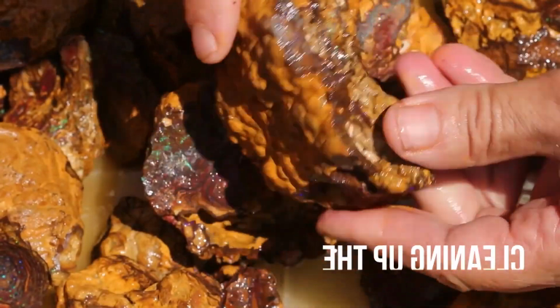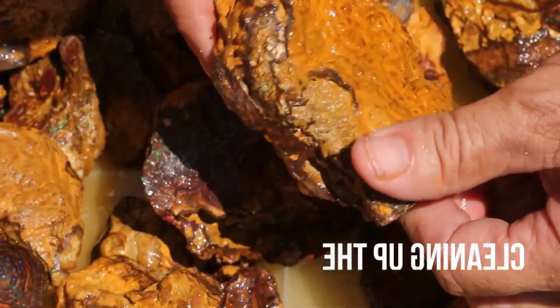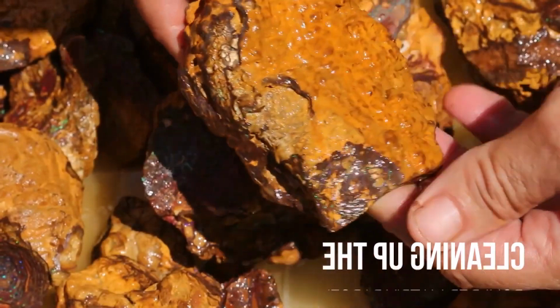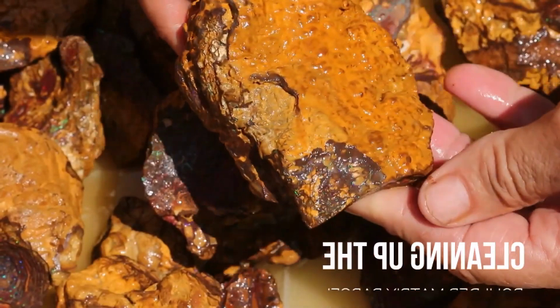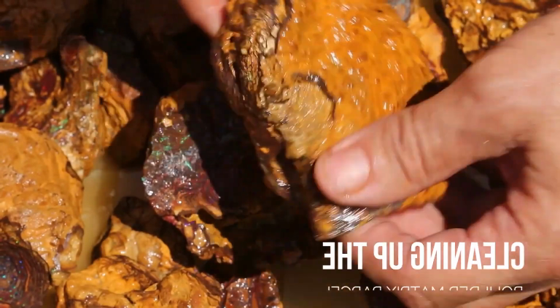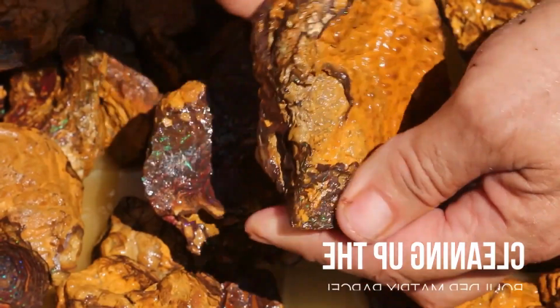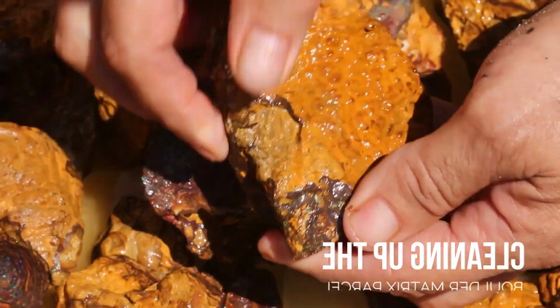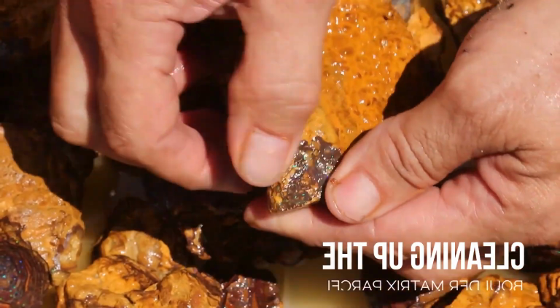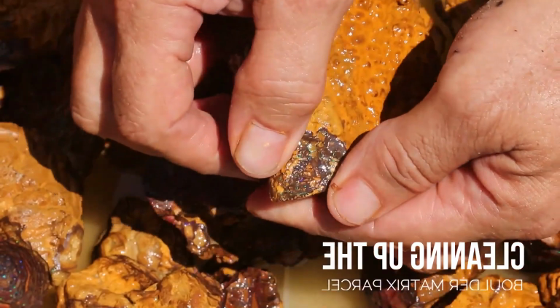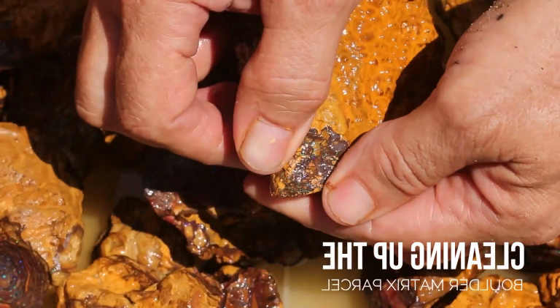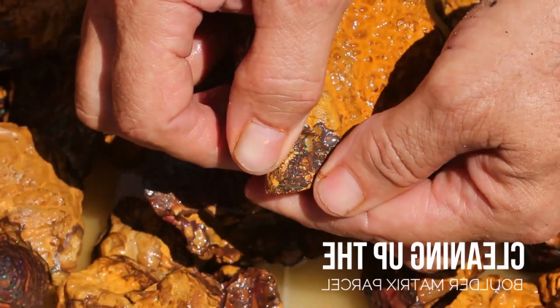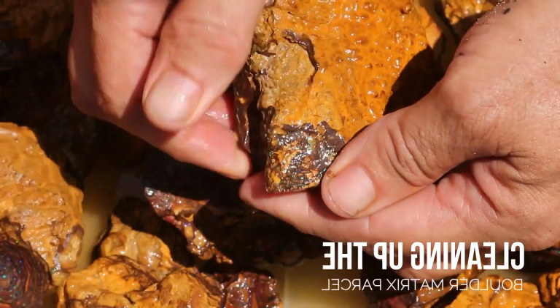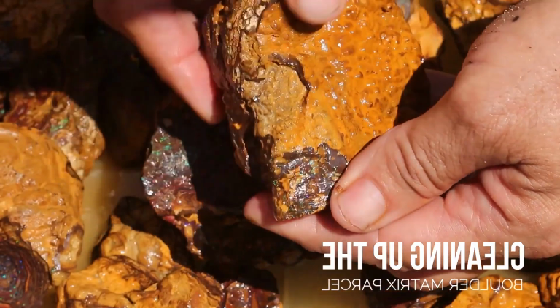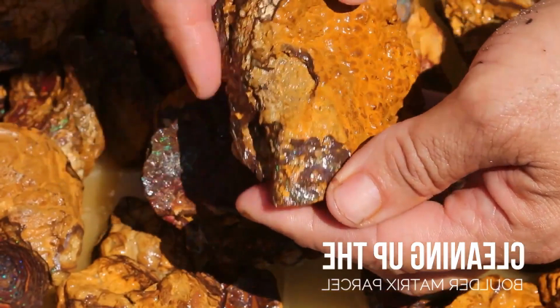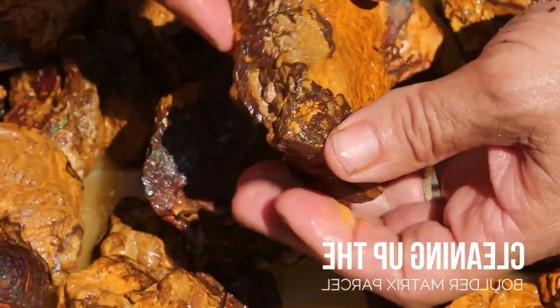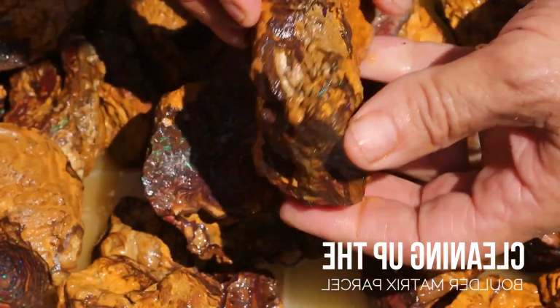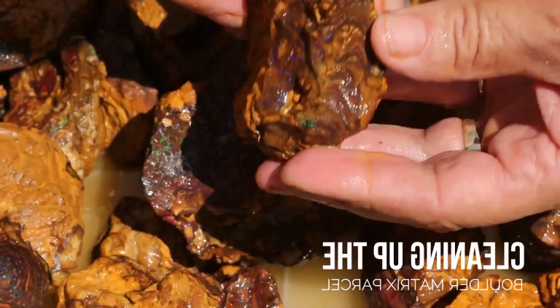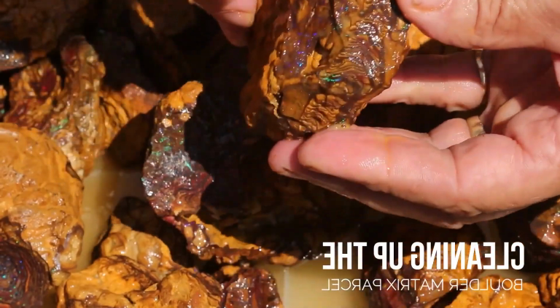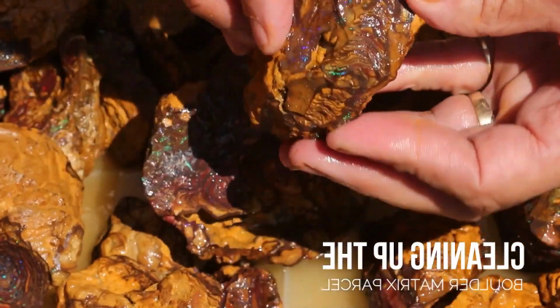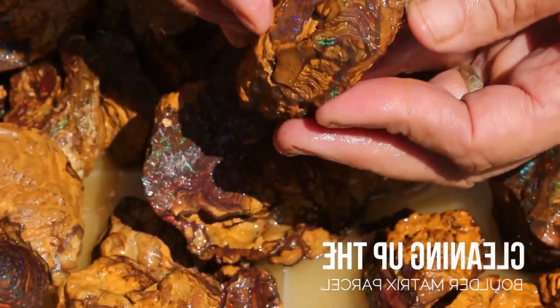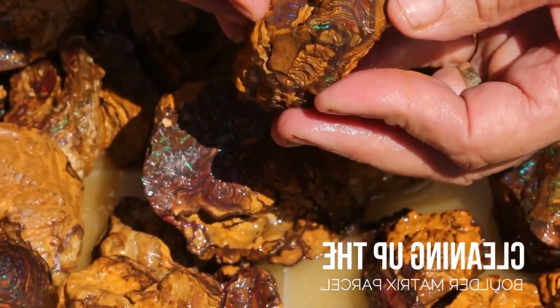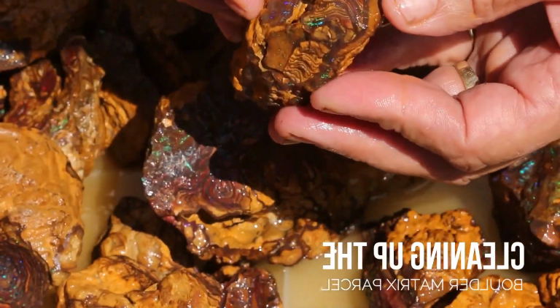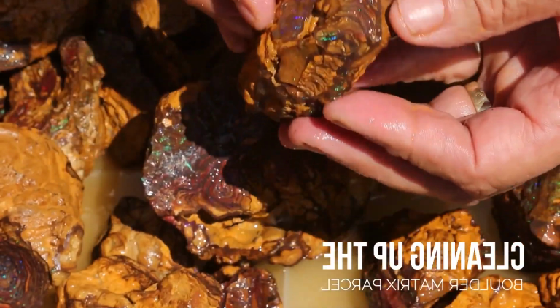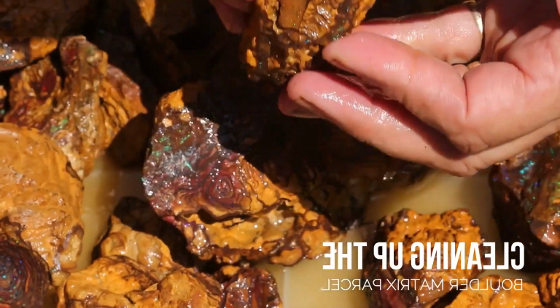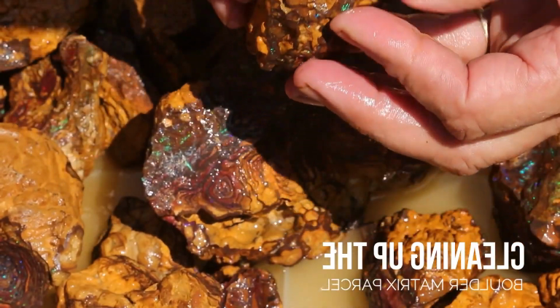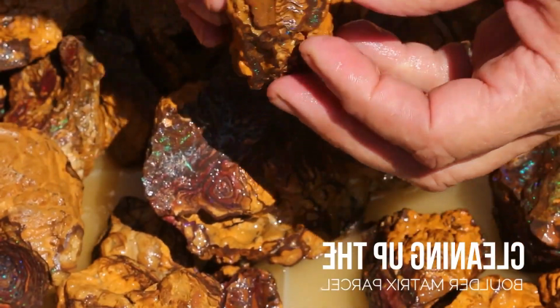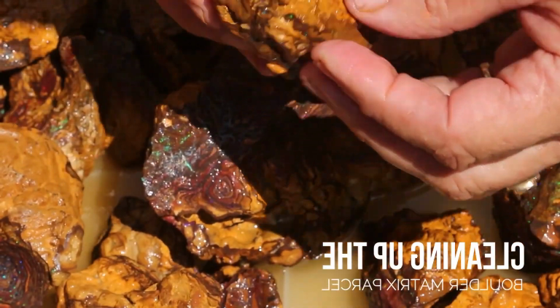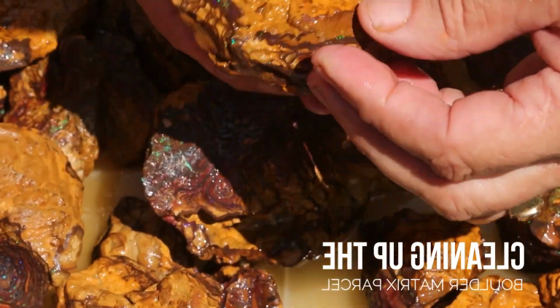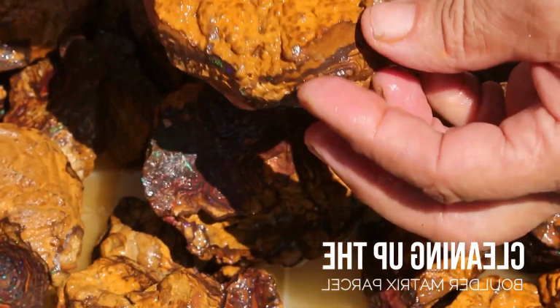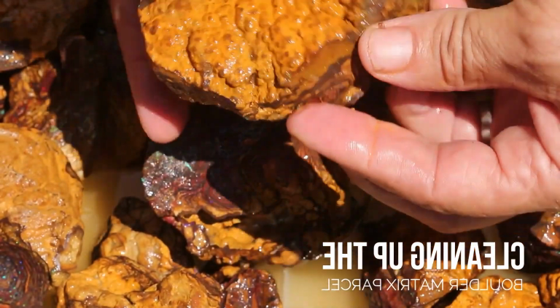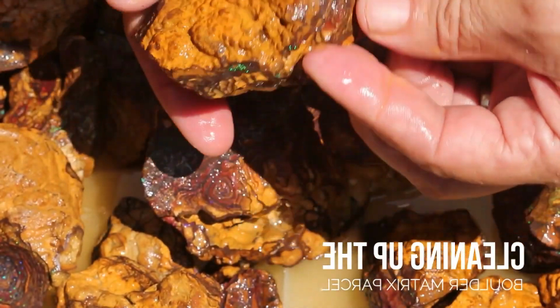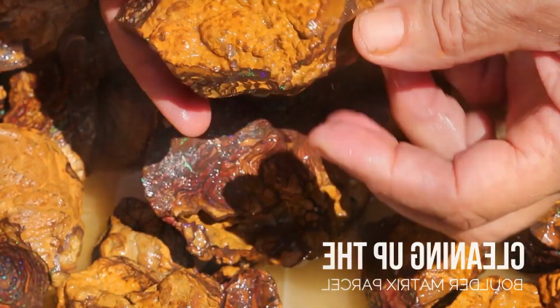Magnificent picture stones are cut as well, but these are primarily for collectors rather than for use in jewellery.